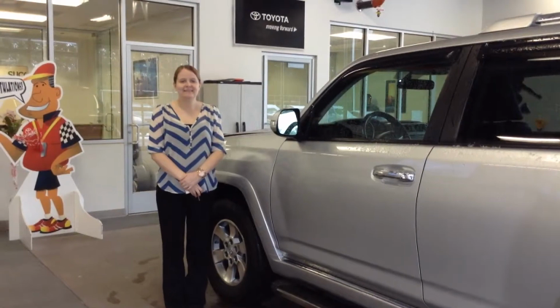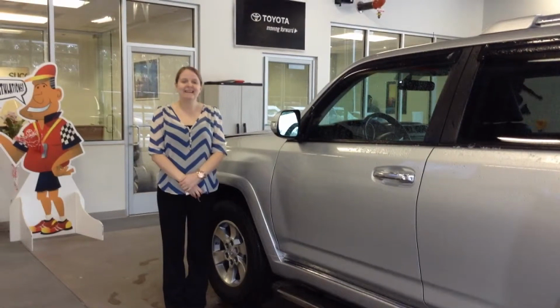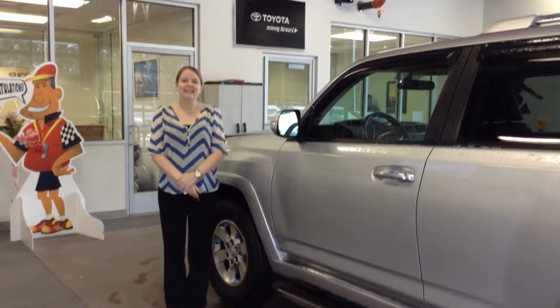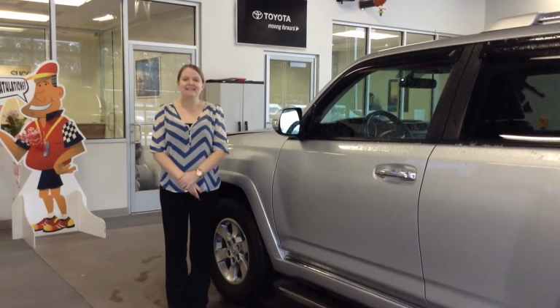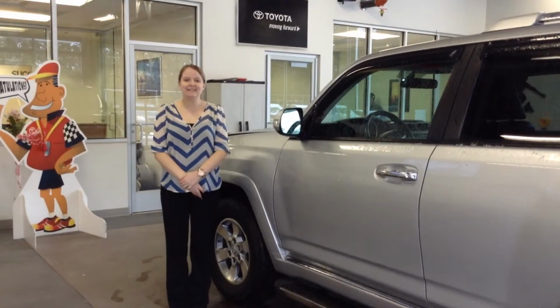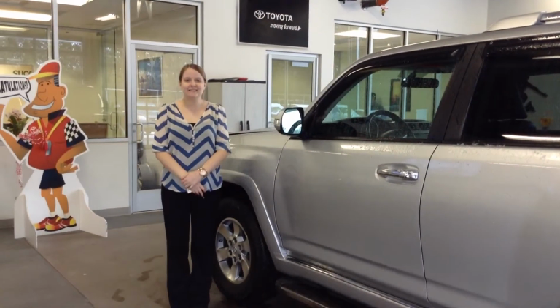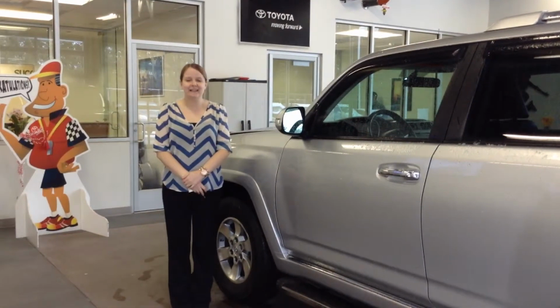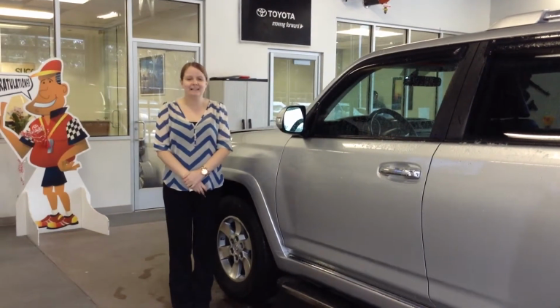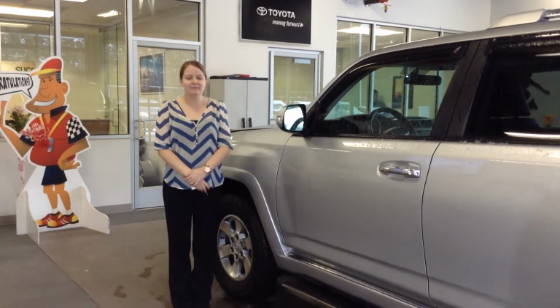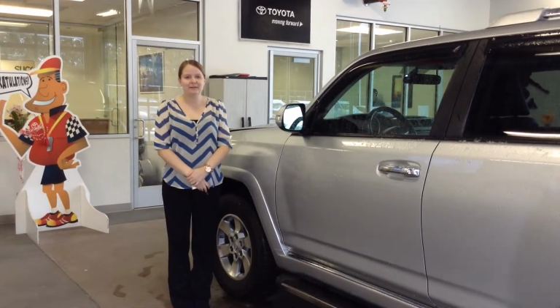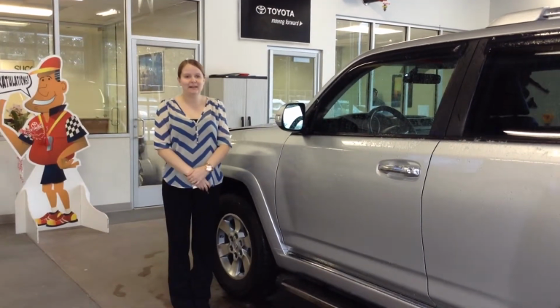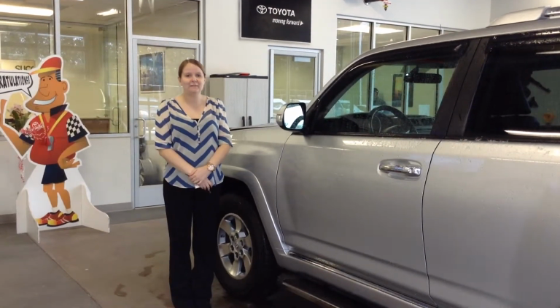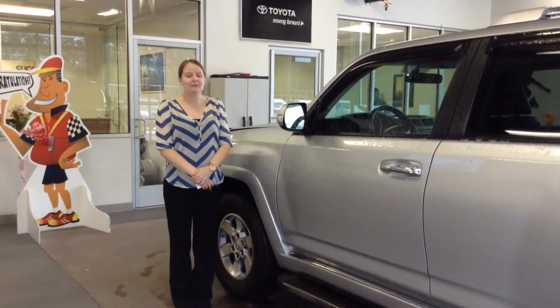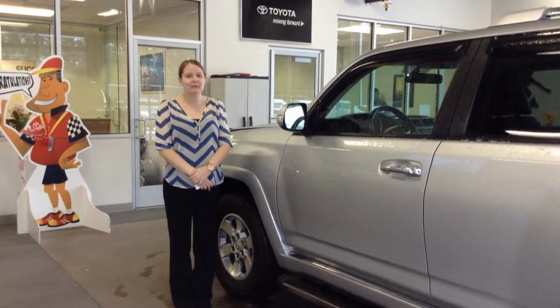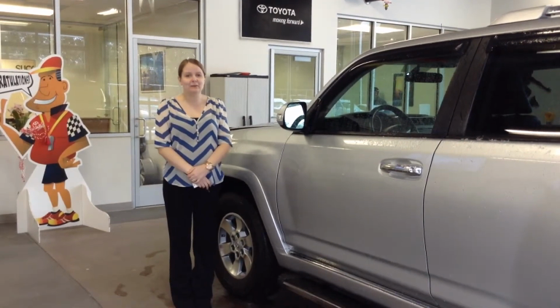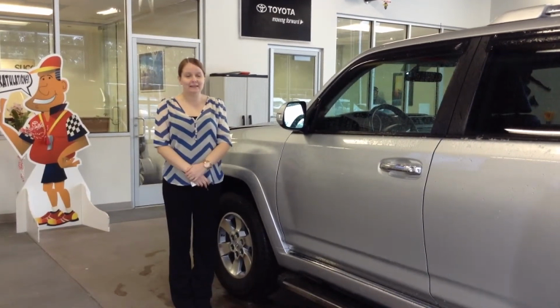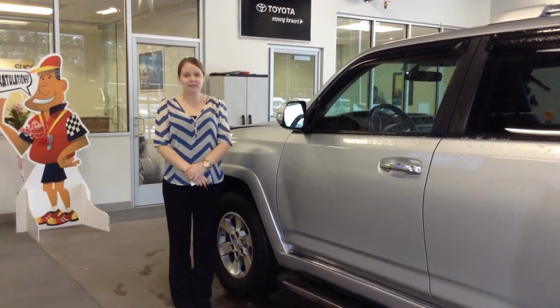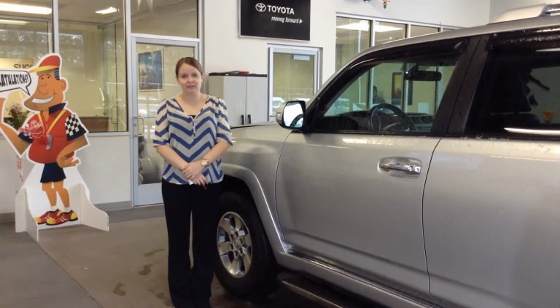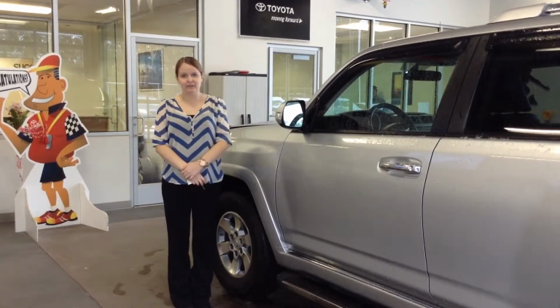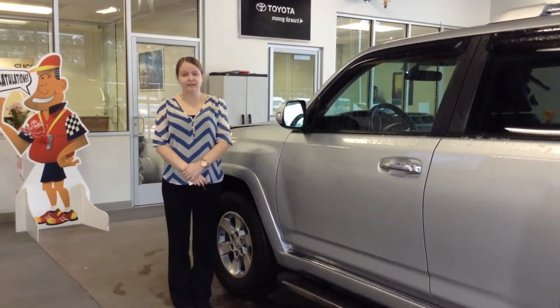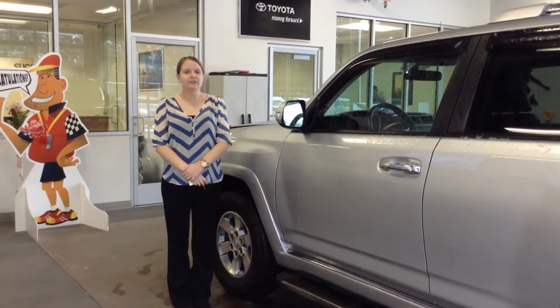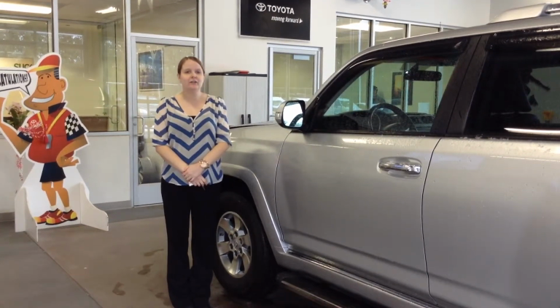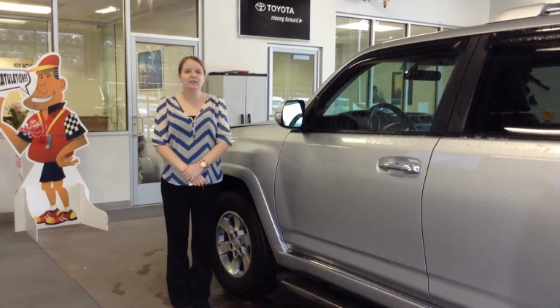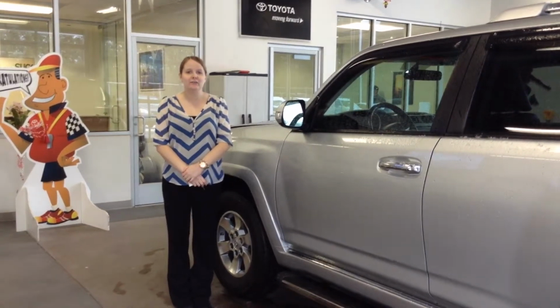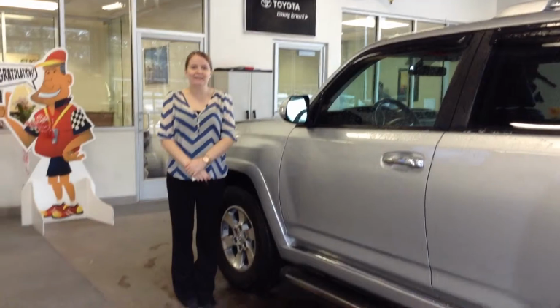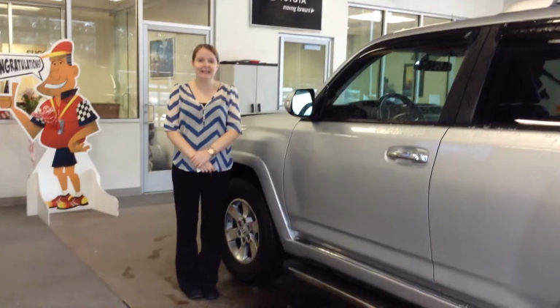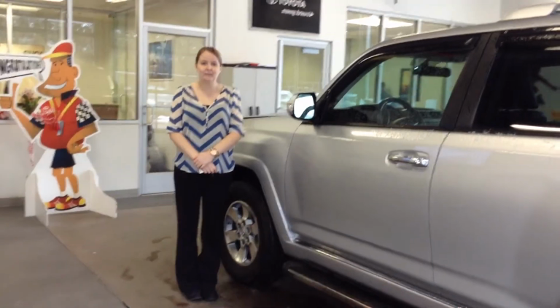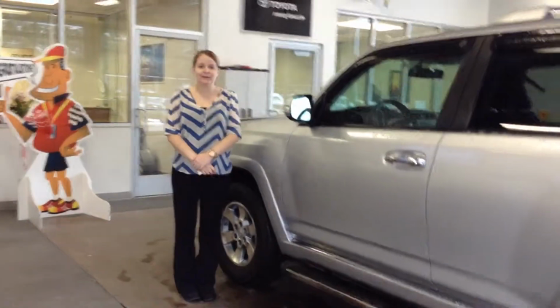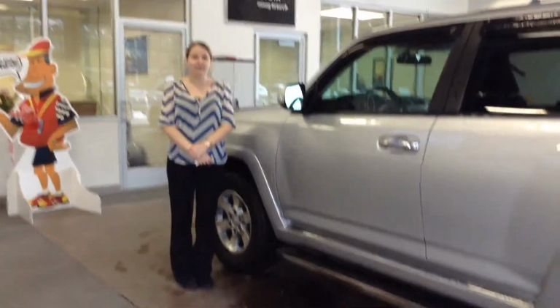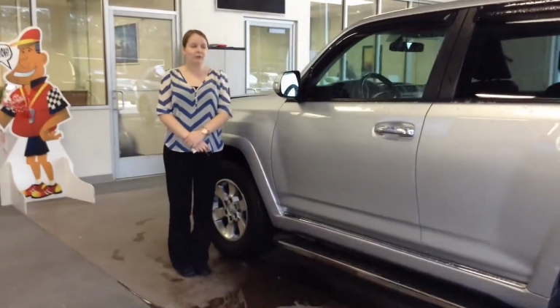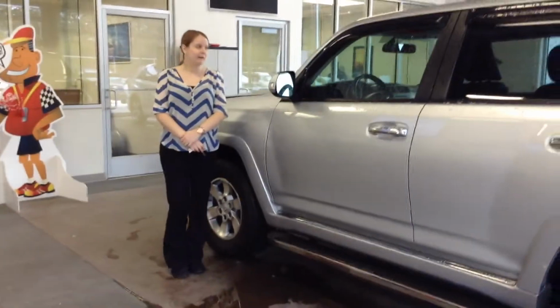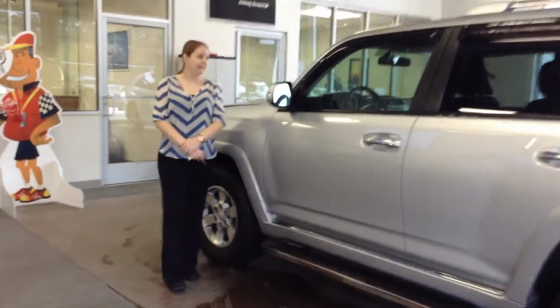Hi, this is Crystal at Team Toyota on Route 41 in Chererville, here to show you this 2010 Toyota 4Runner.